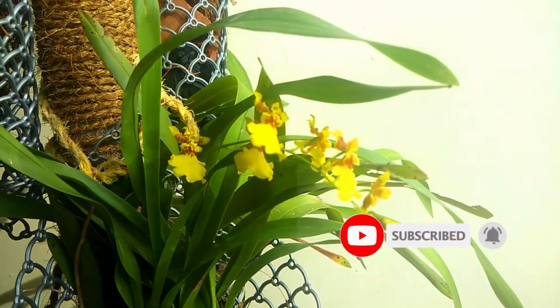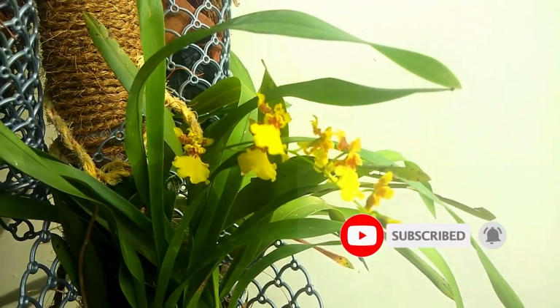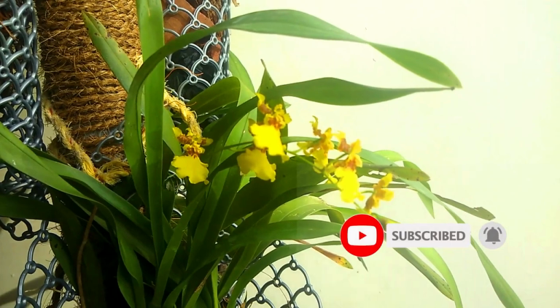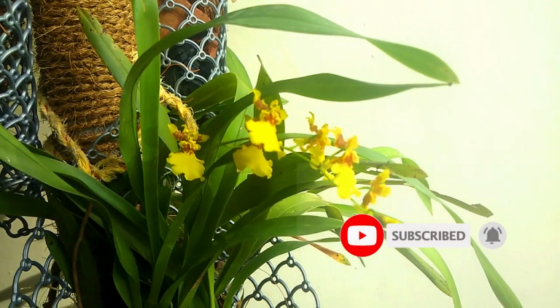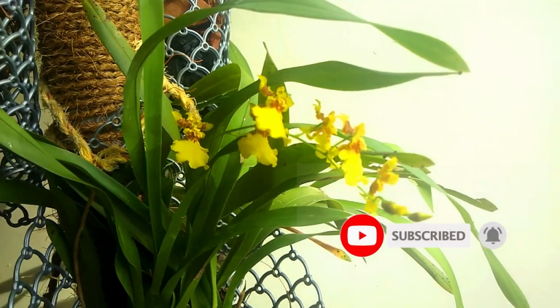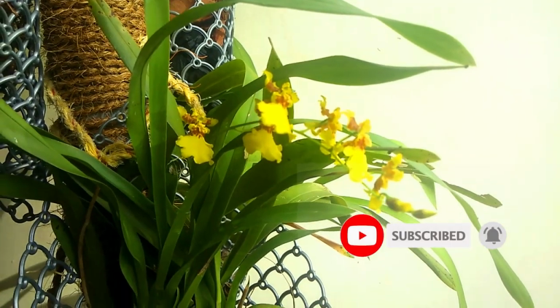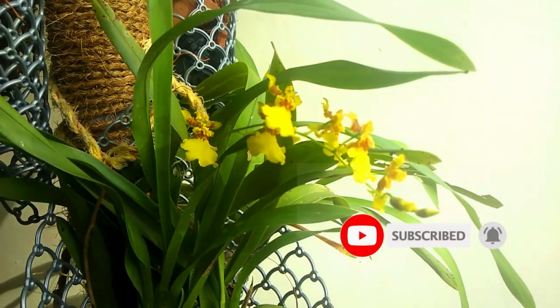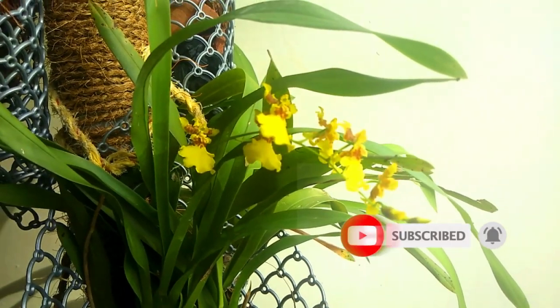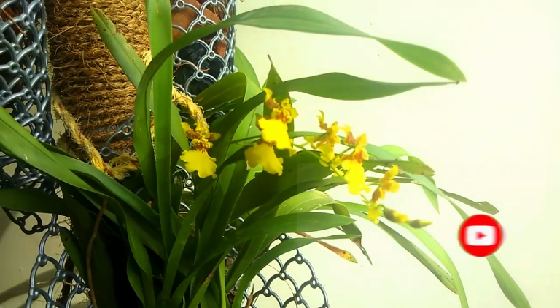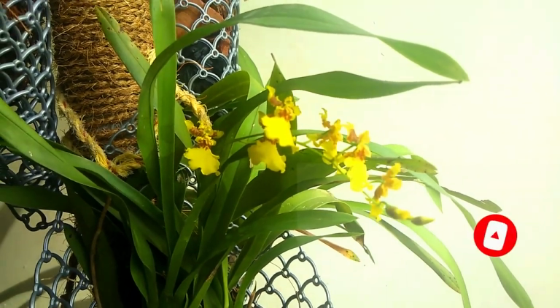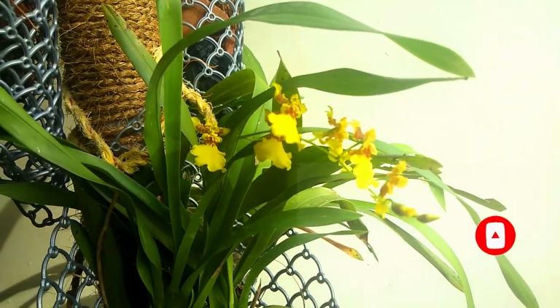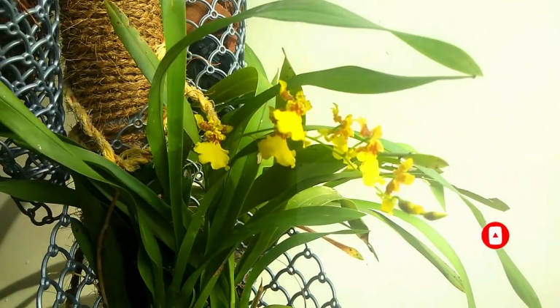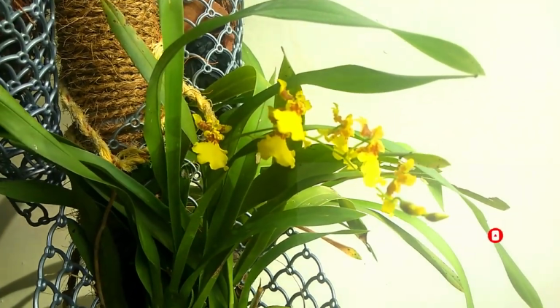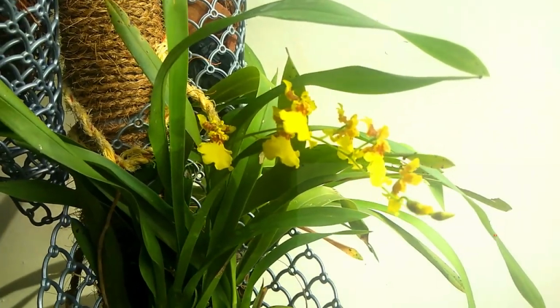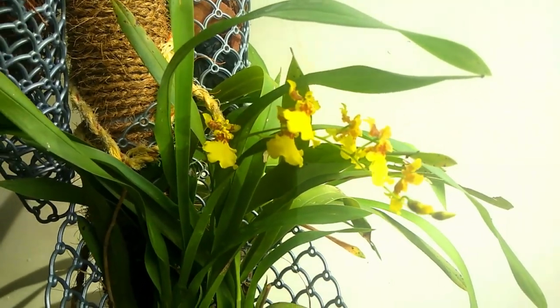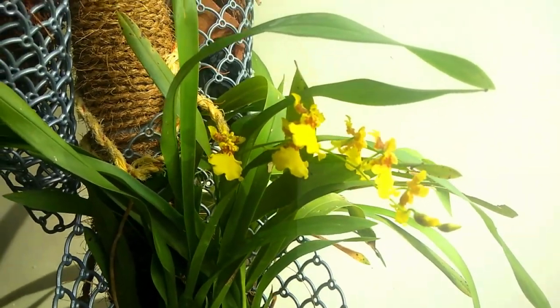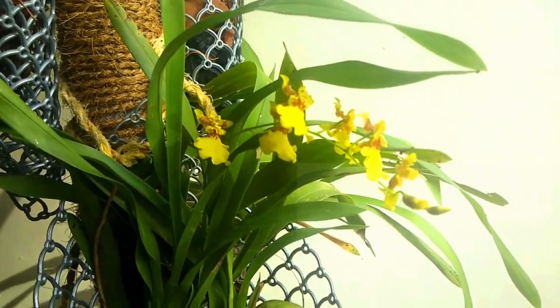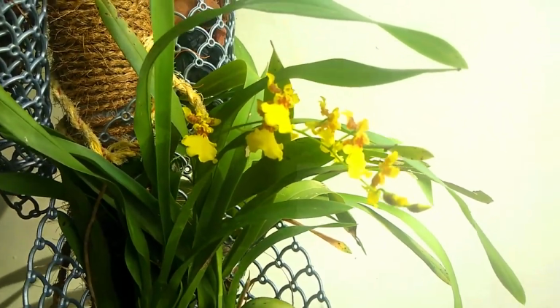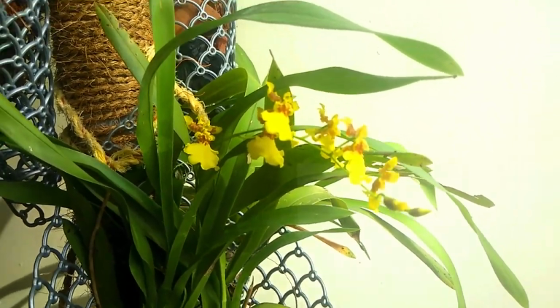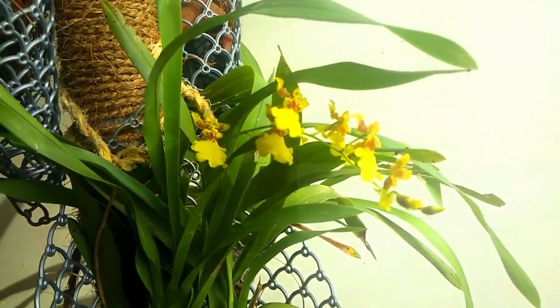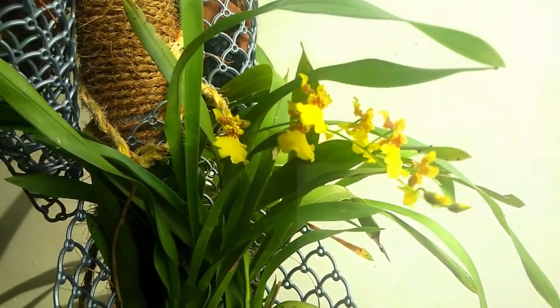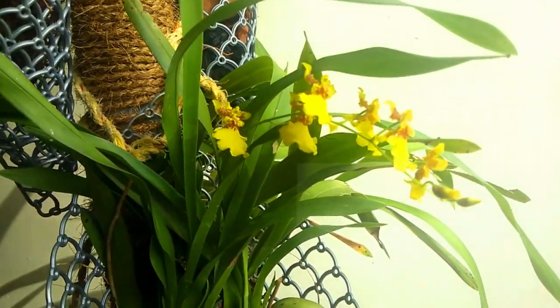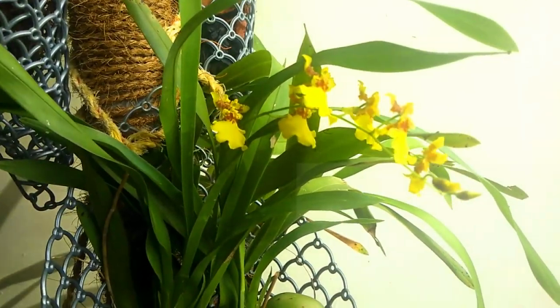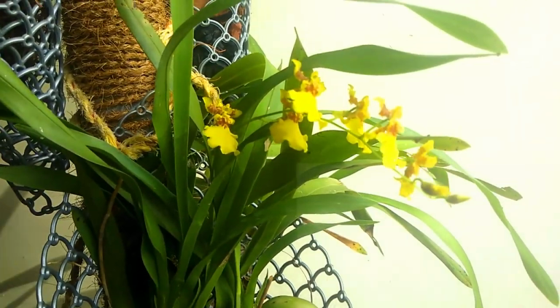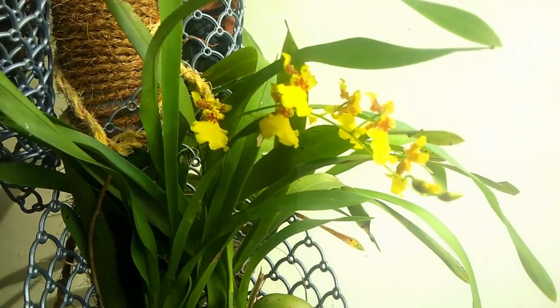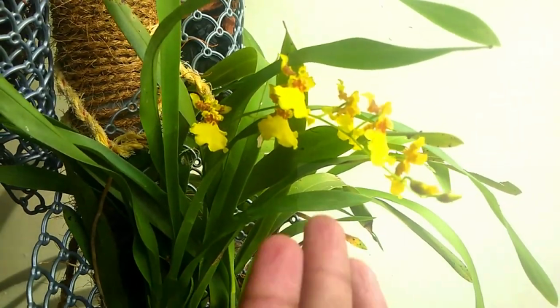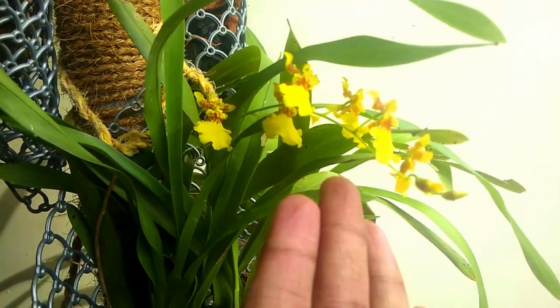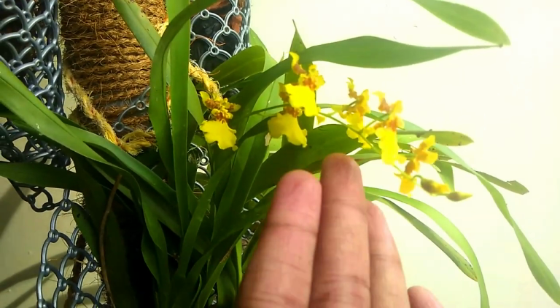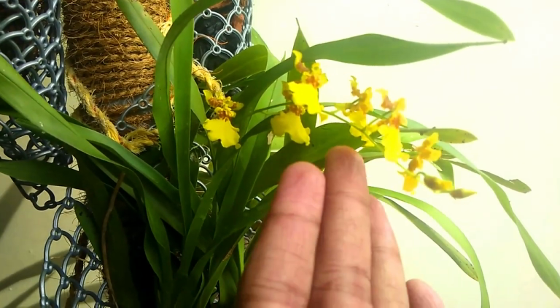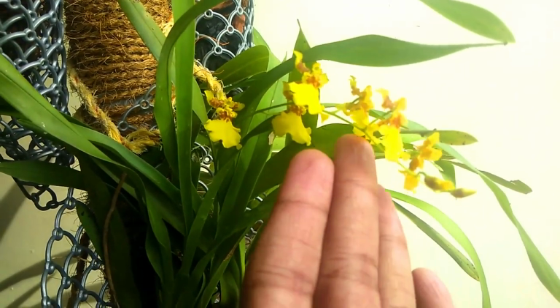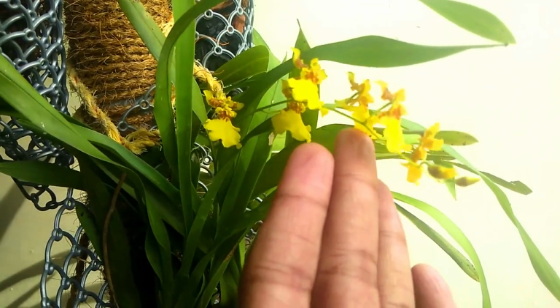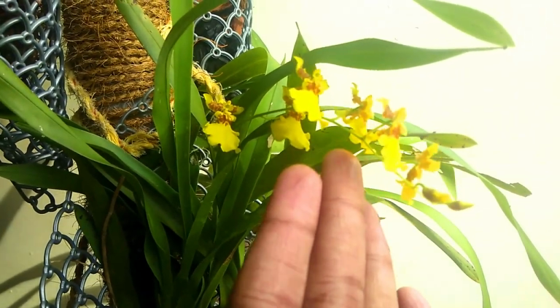This is the video. Oncidium is a dancing lady orchid. I have two or three of them.